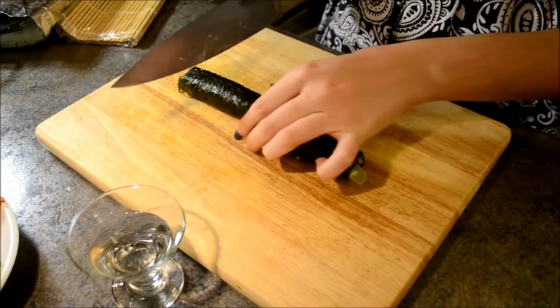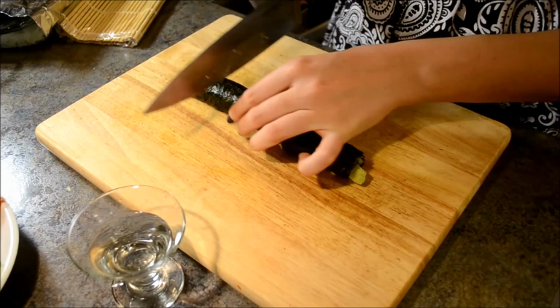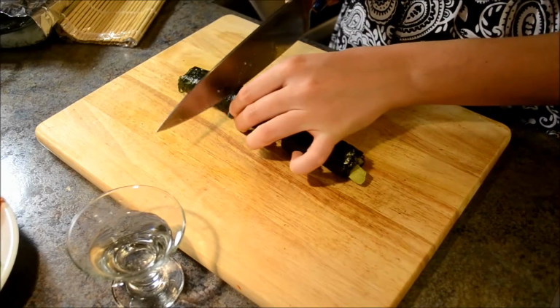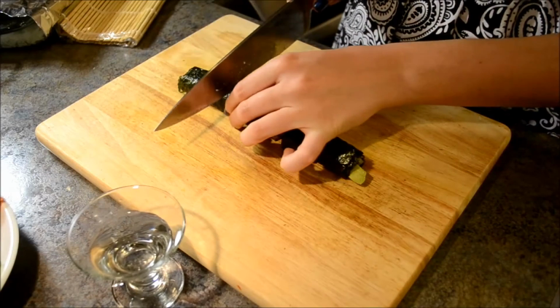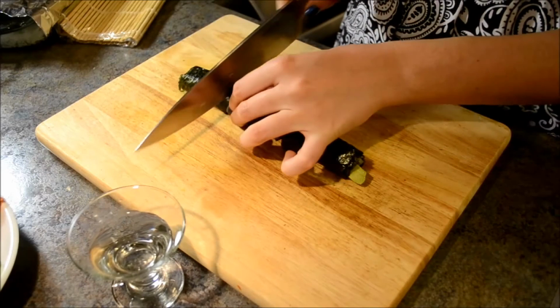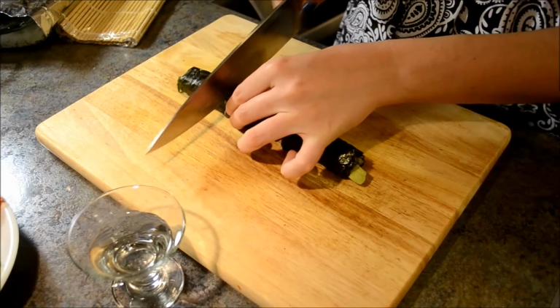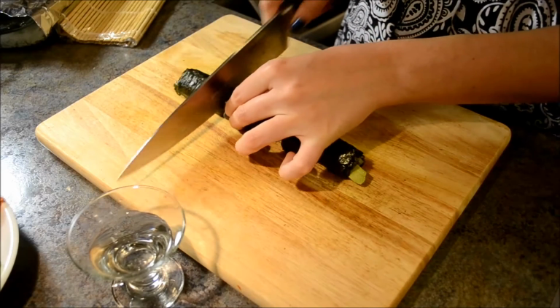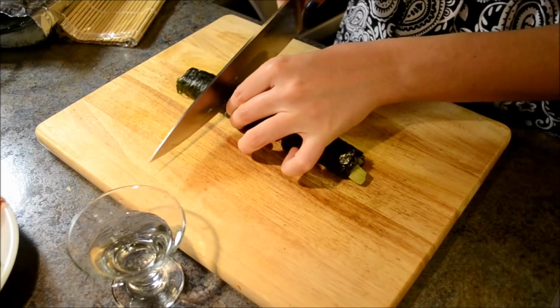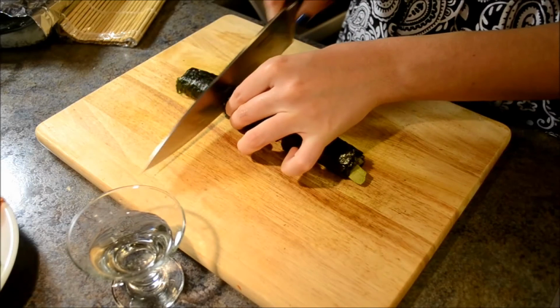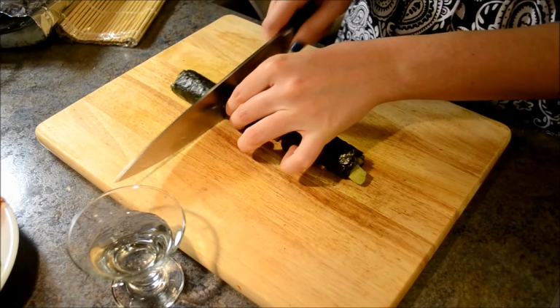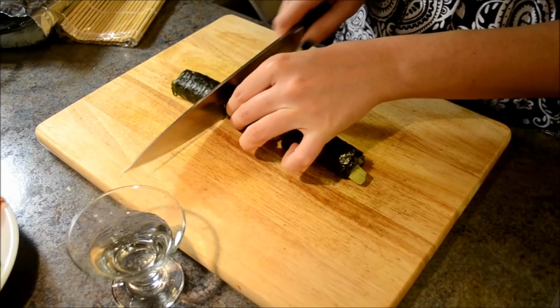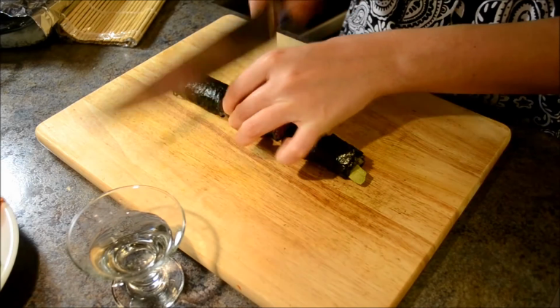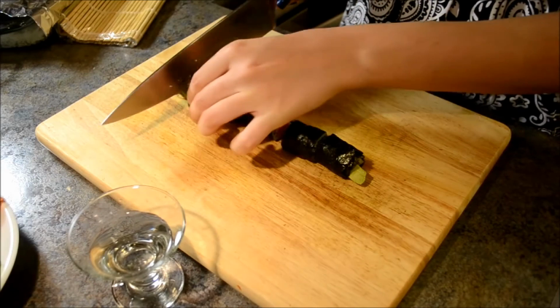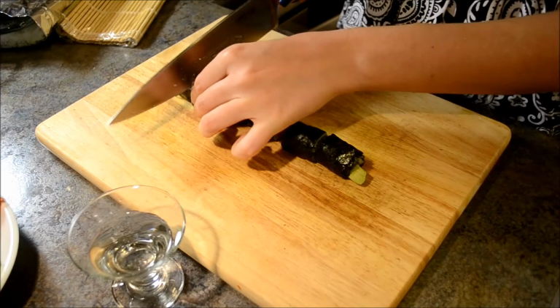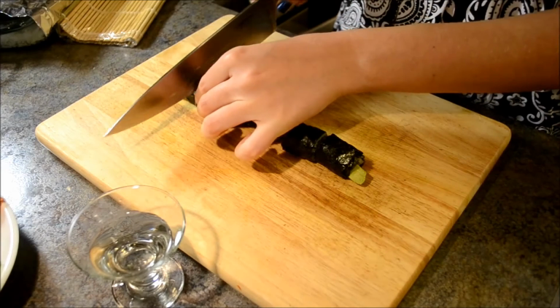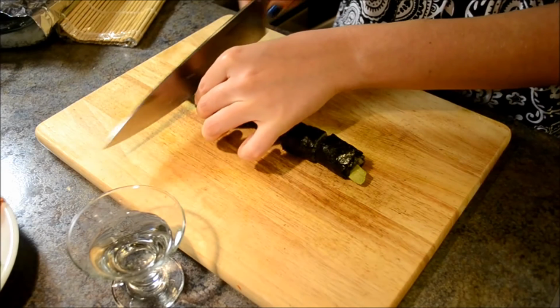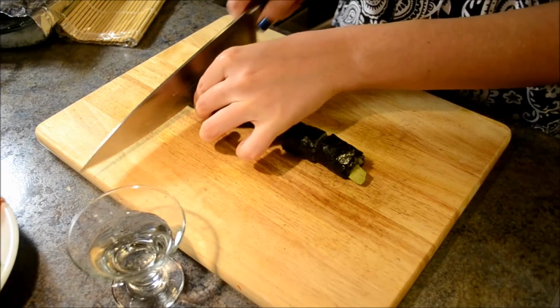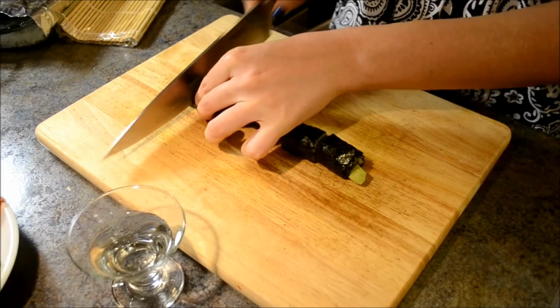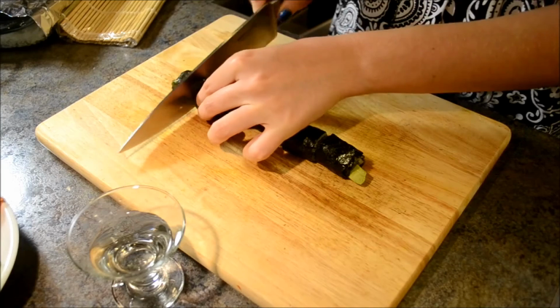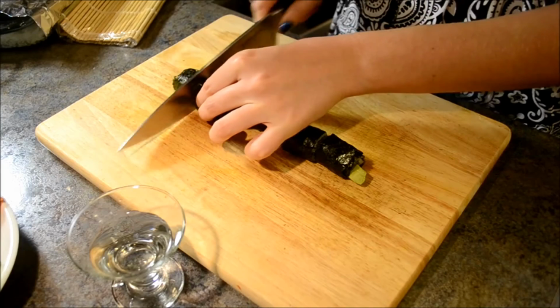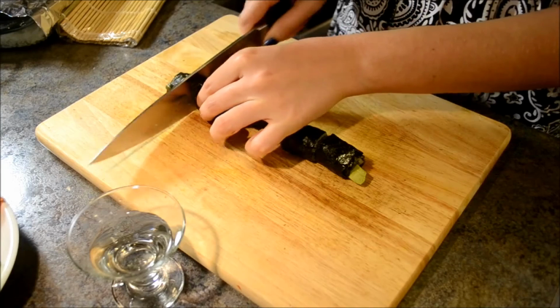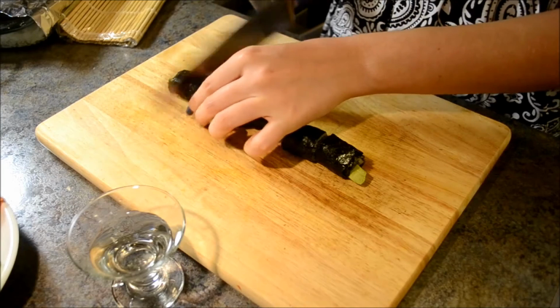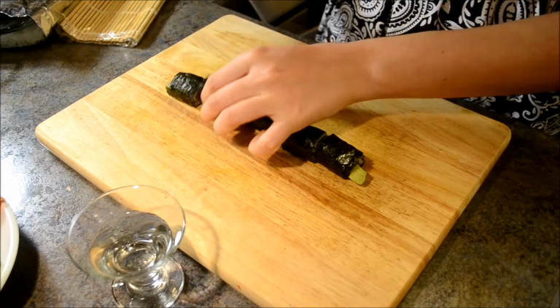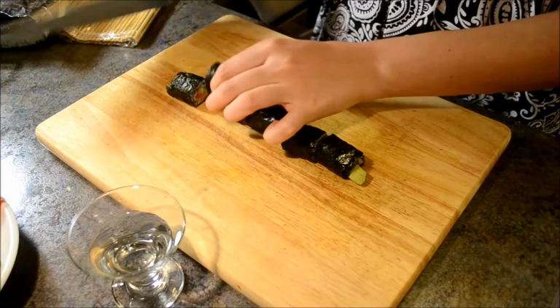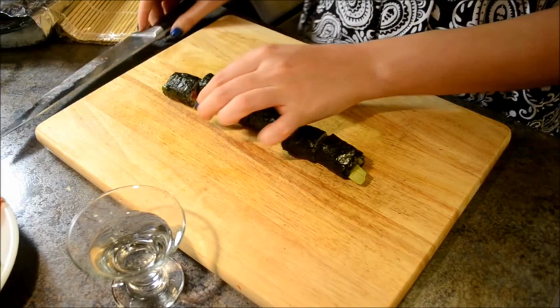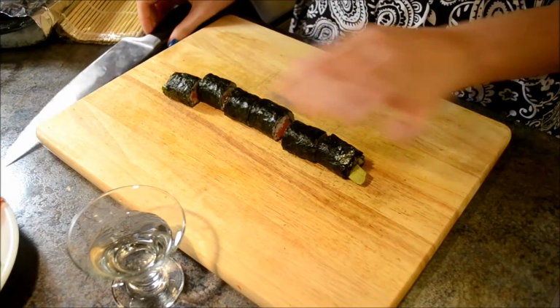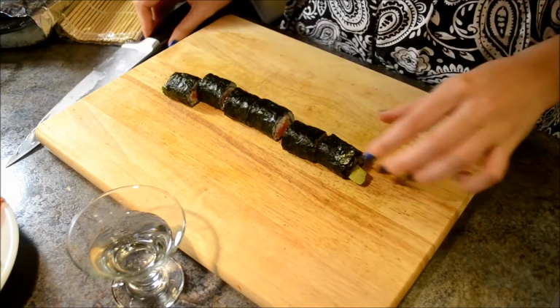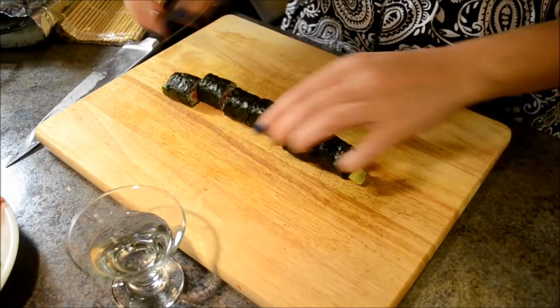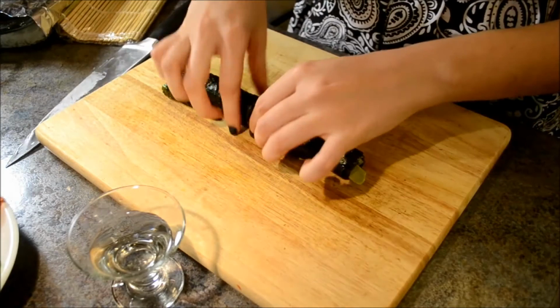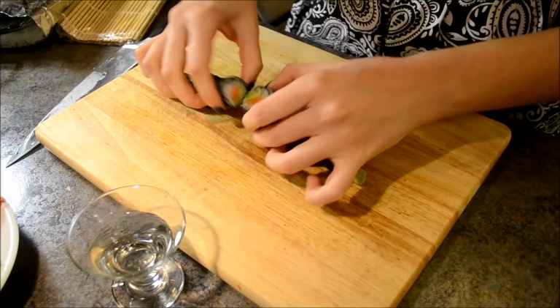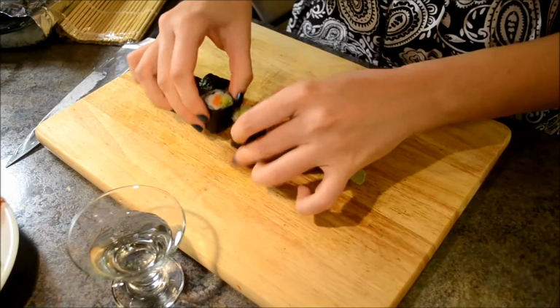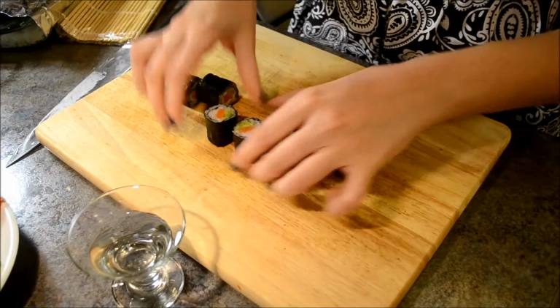And that's it! Serve your sushi with pickled ginger, wasabi or soy sauce if you want. Thanks for watching and enjoy!